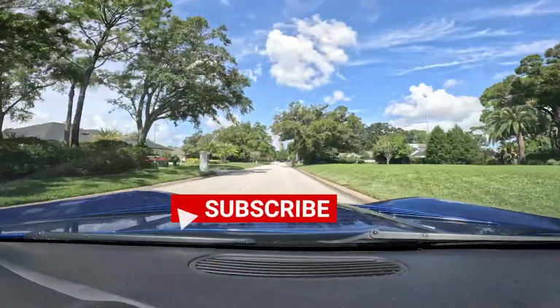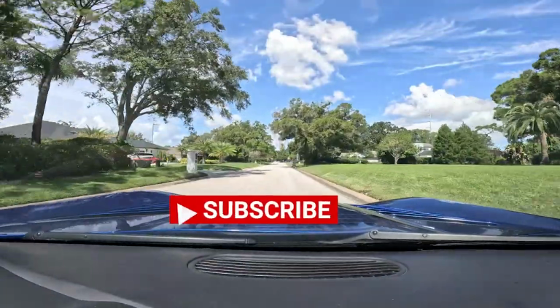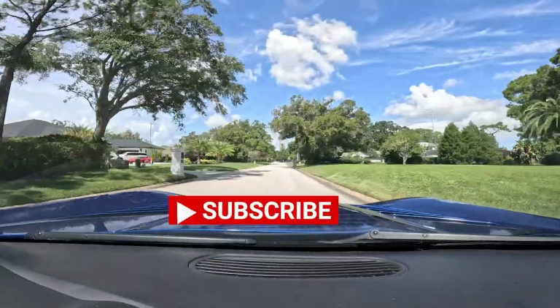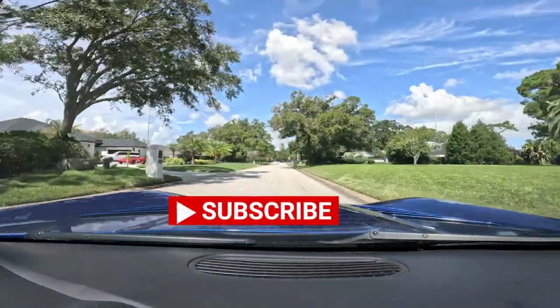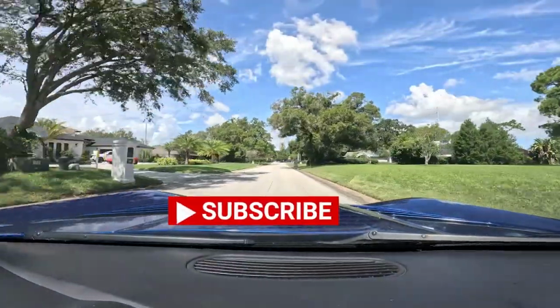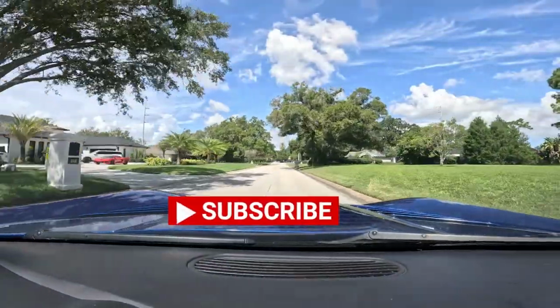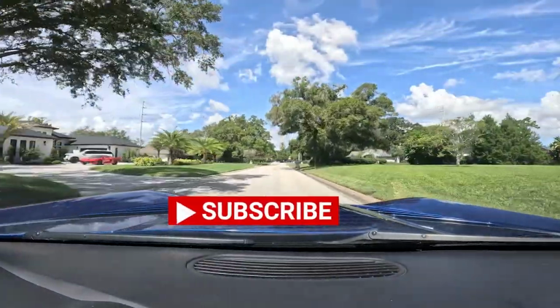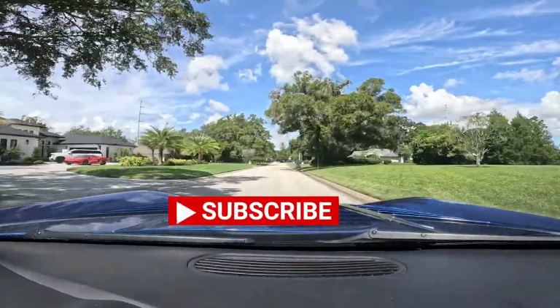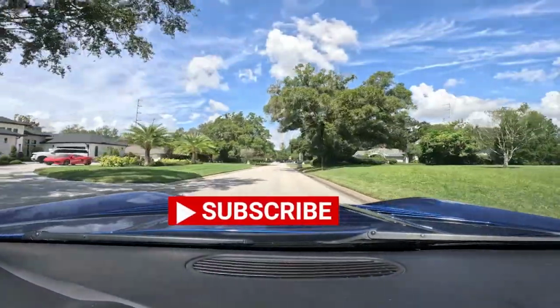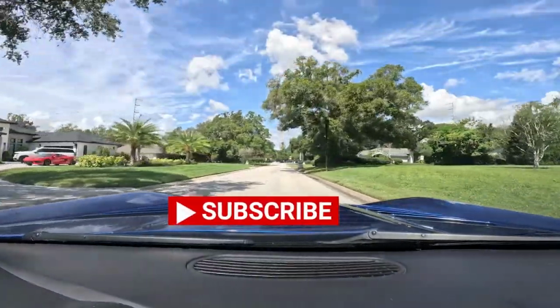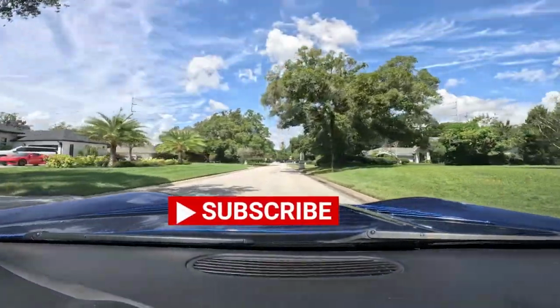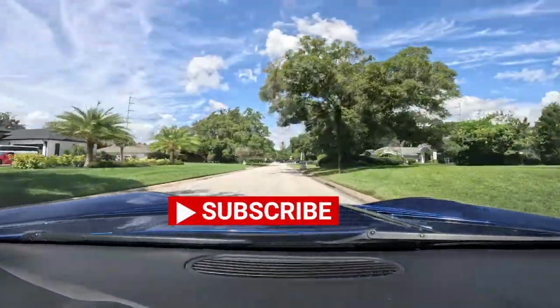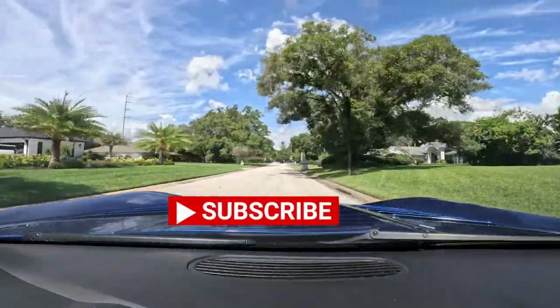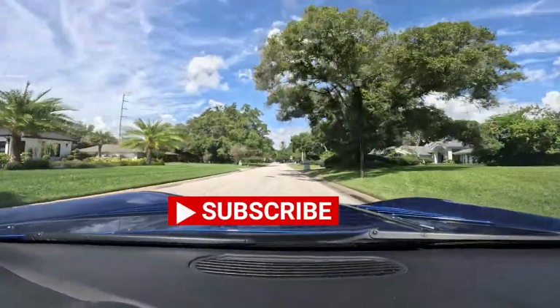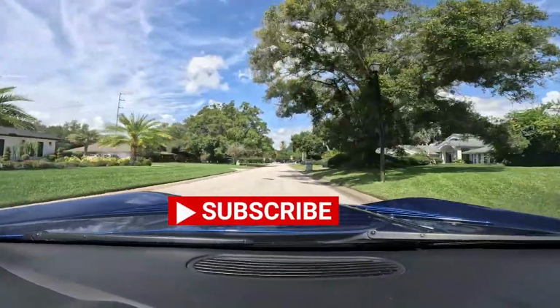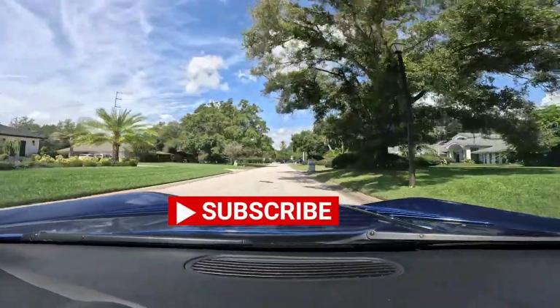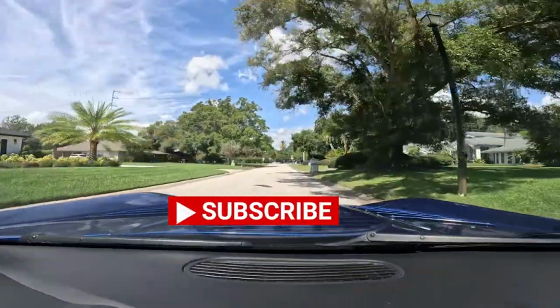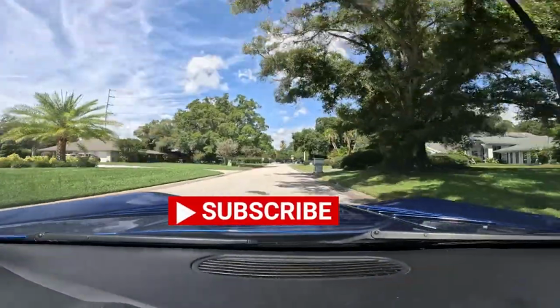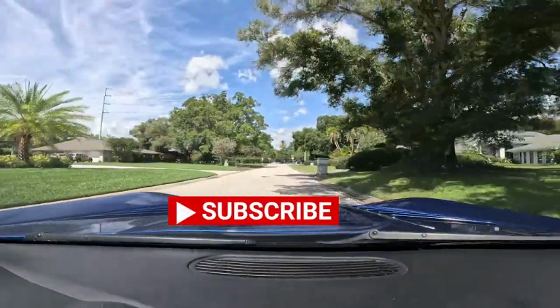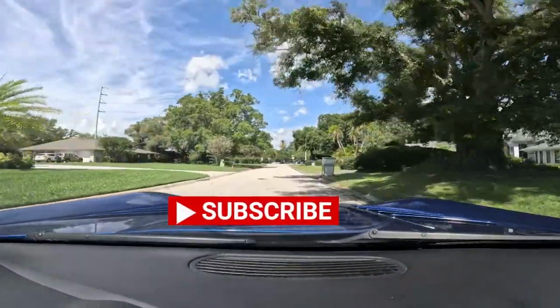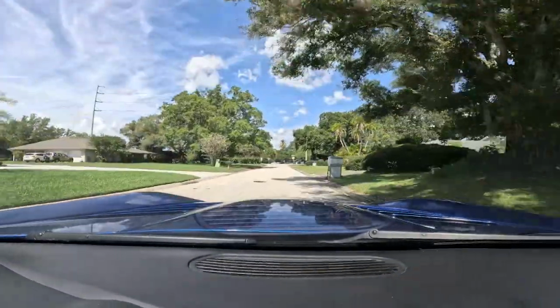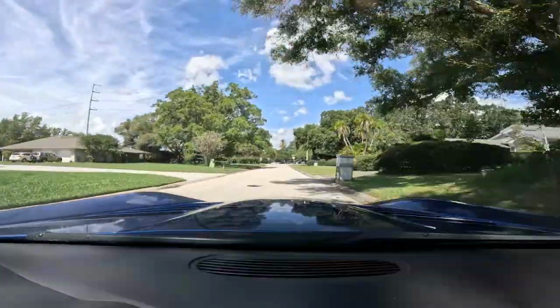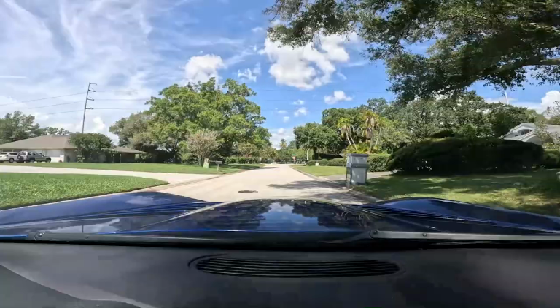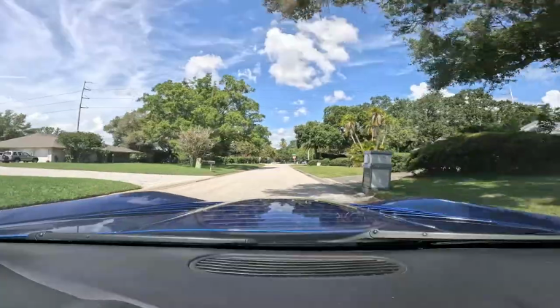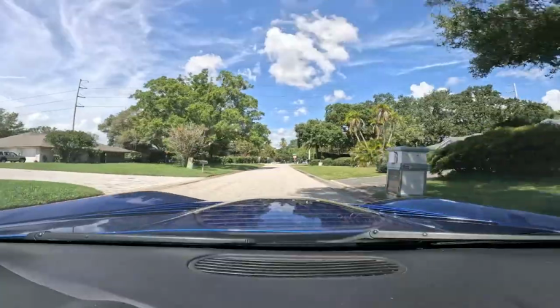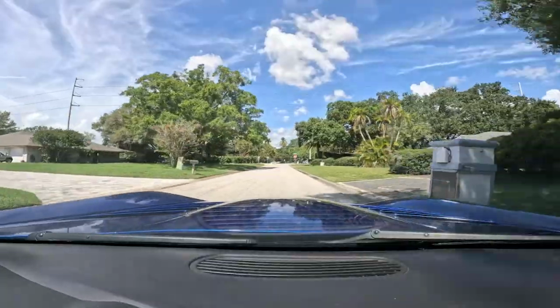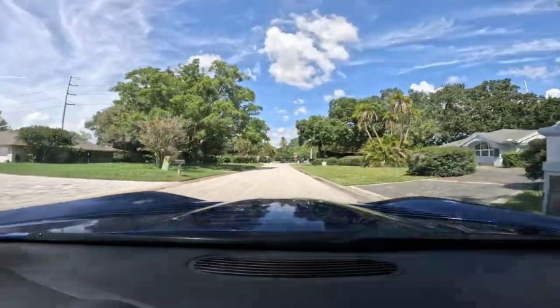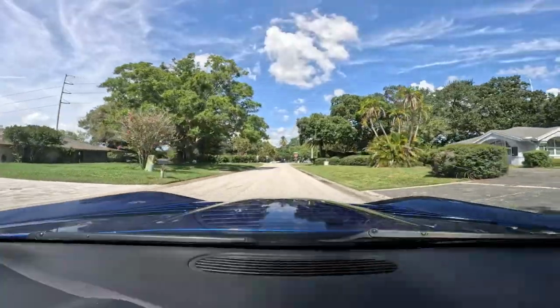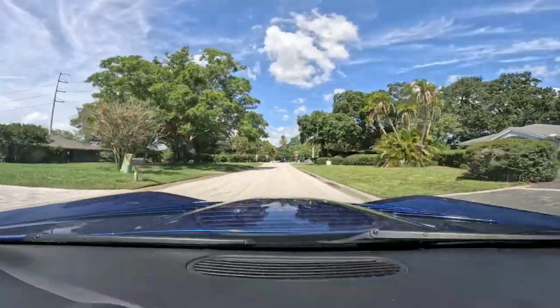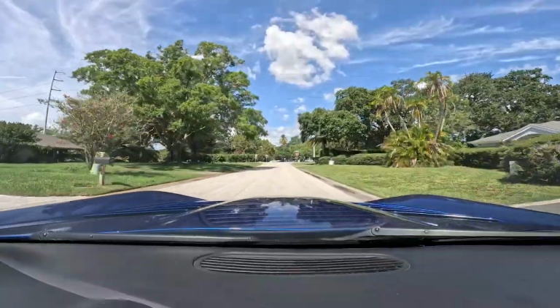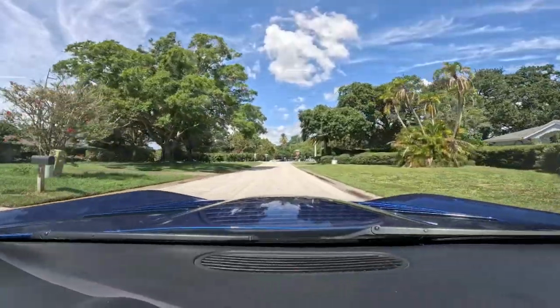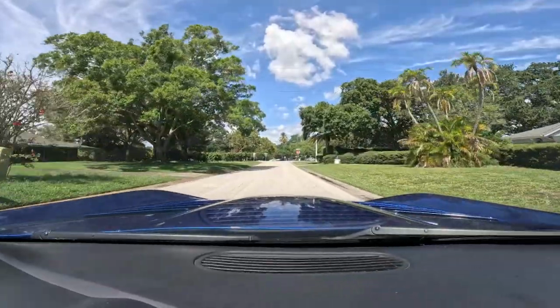If you like what you're seeing, subscribe to my channel below and leave us a comment. I'd love to hear from you.